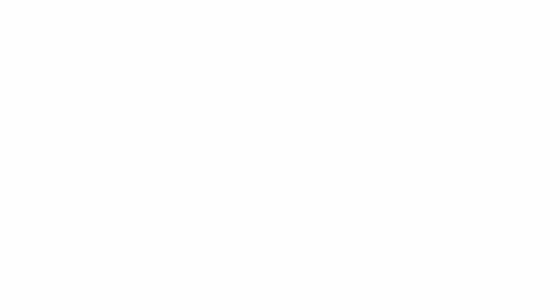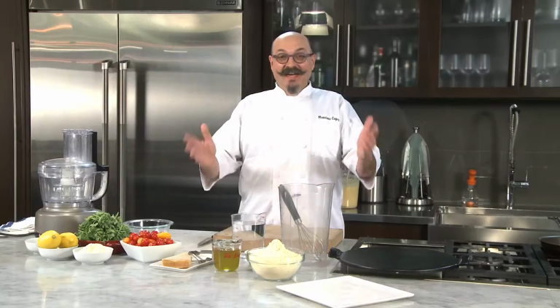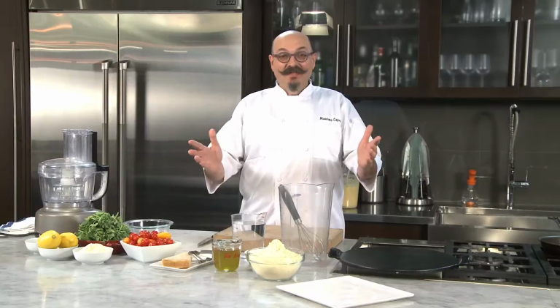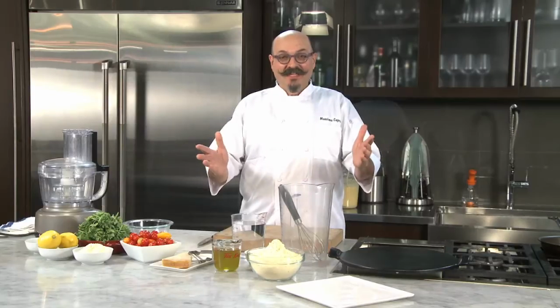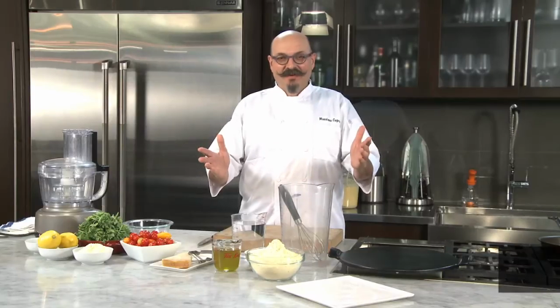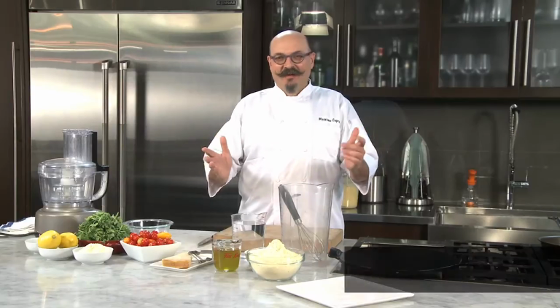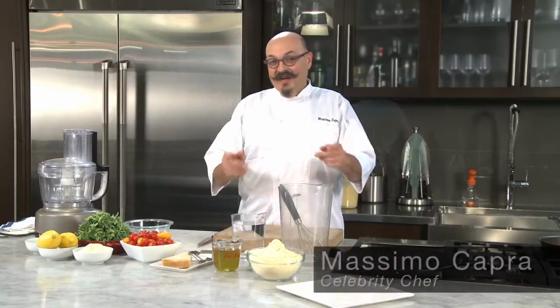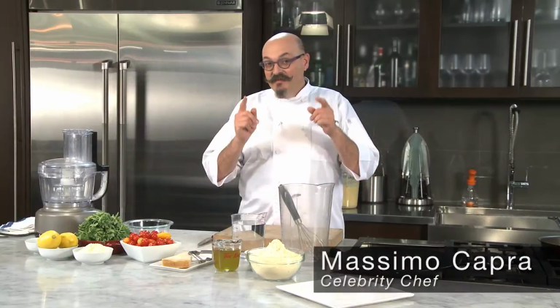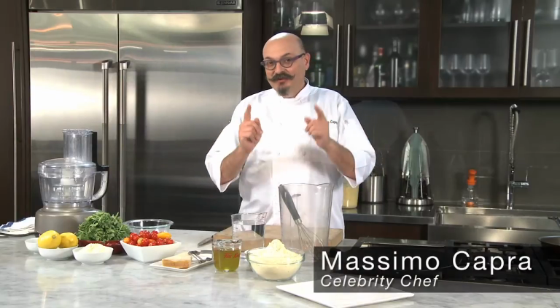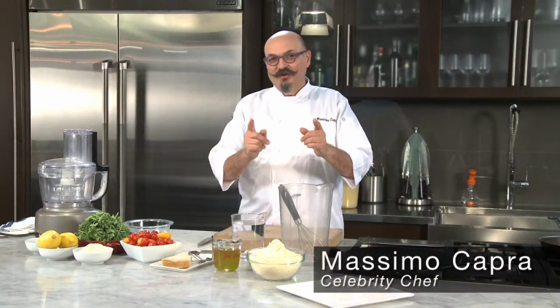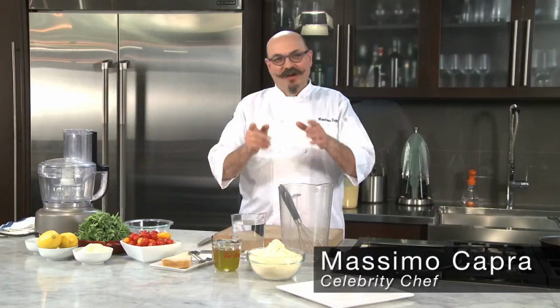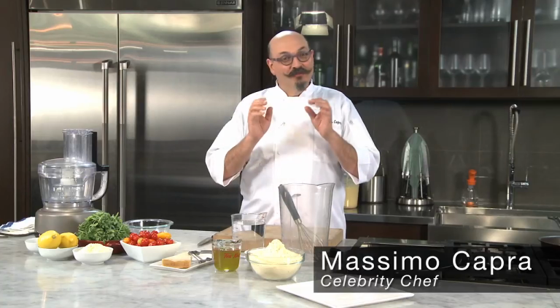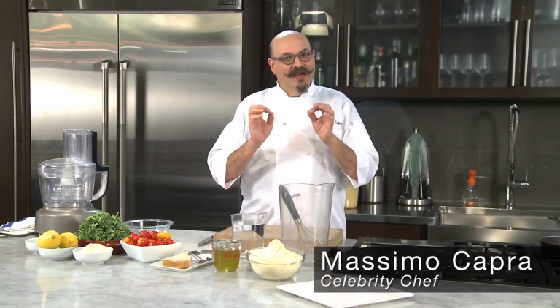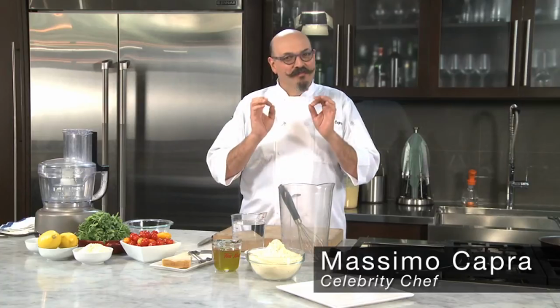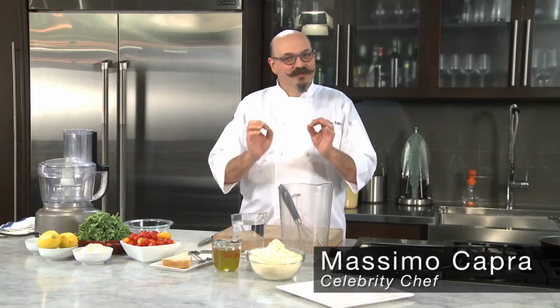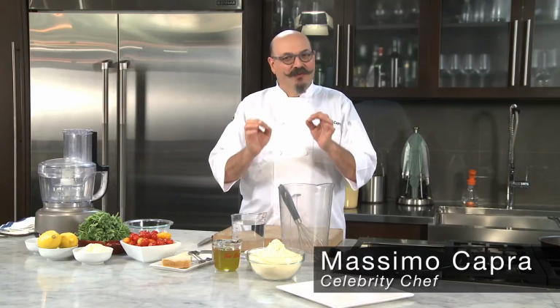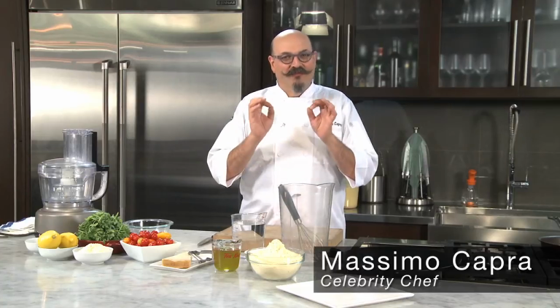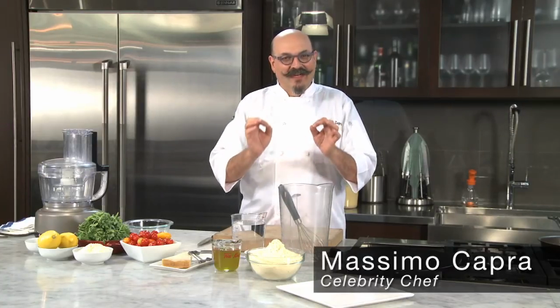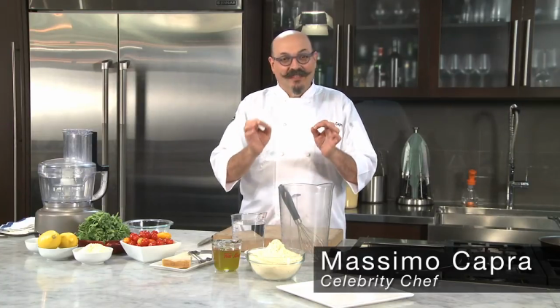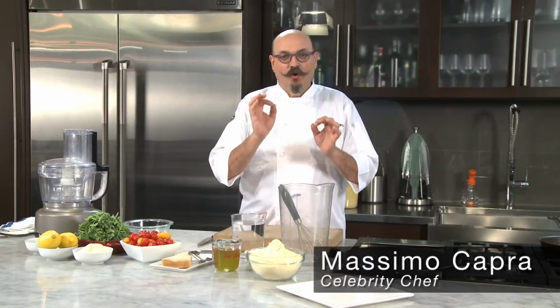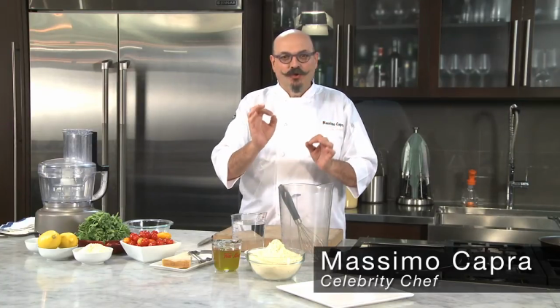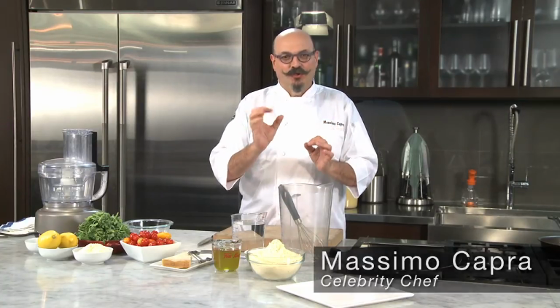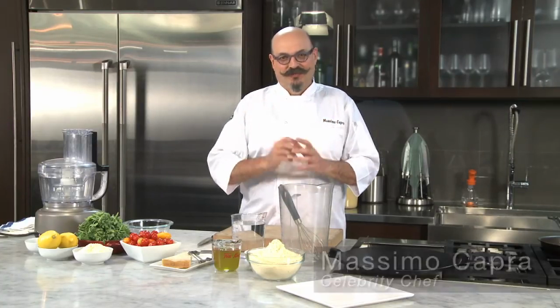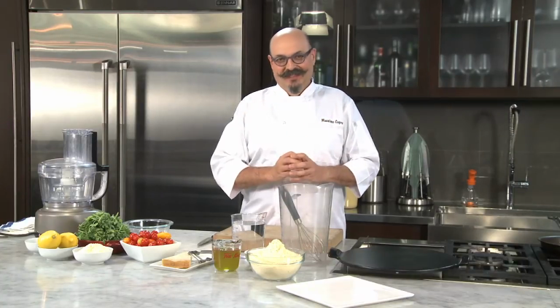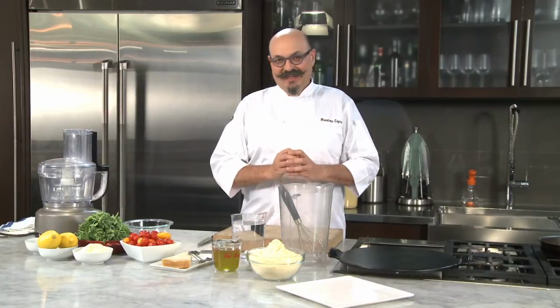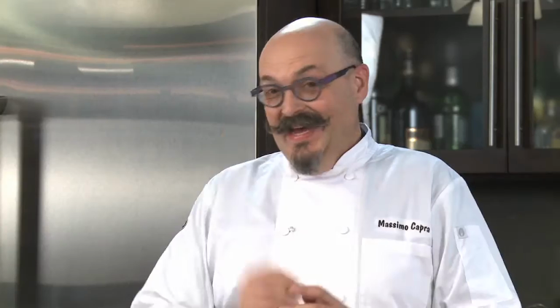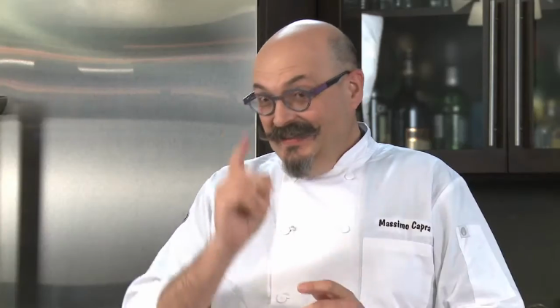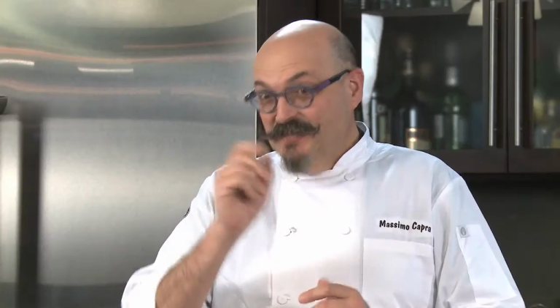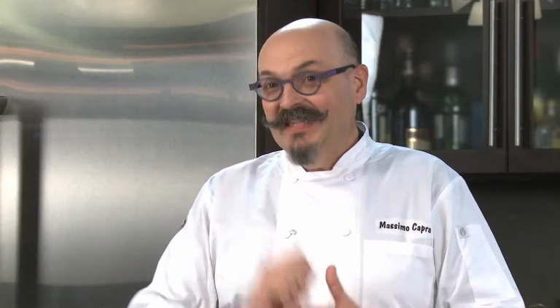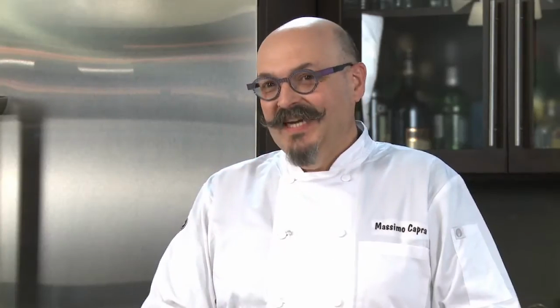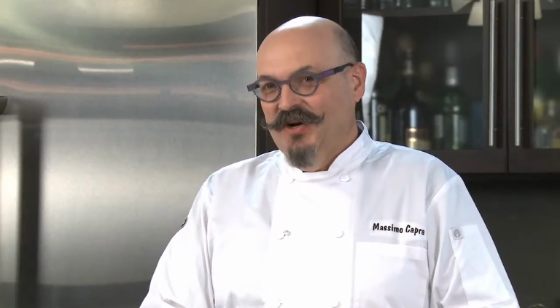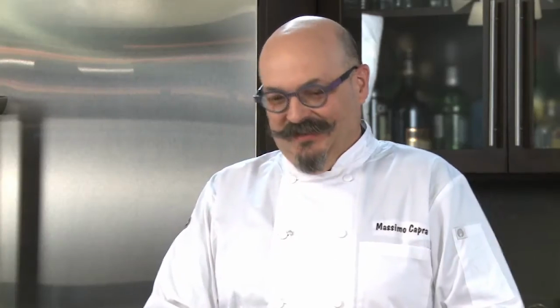My name is Massimo Capra and I'm here to show you how to make a beautiful farinata hors d'oeuvres. This is my take on it.